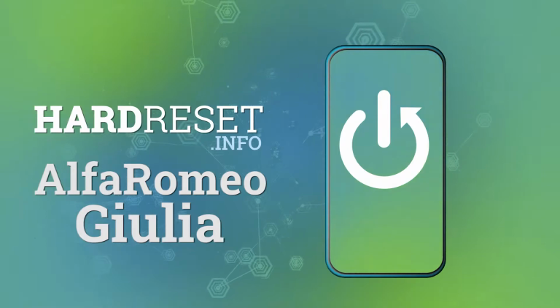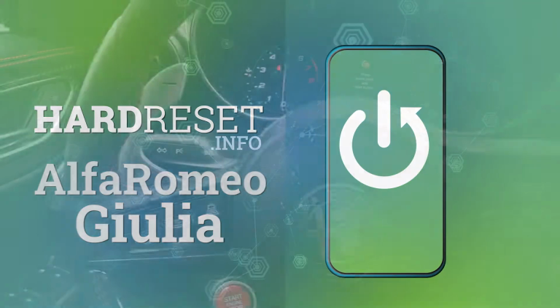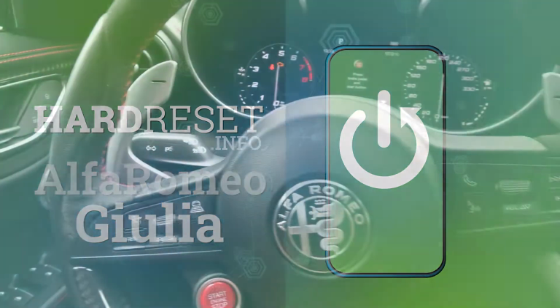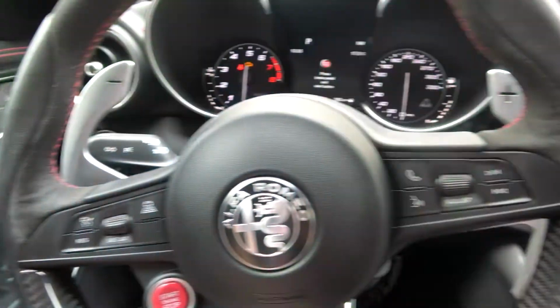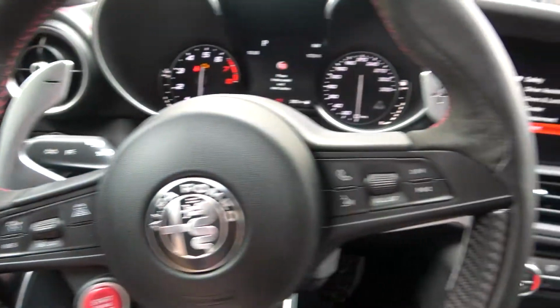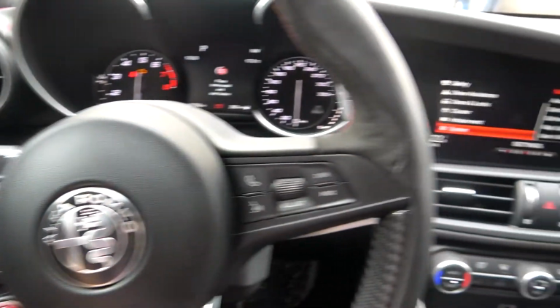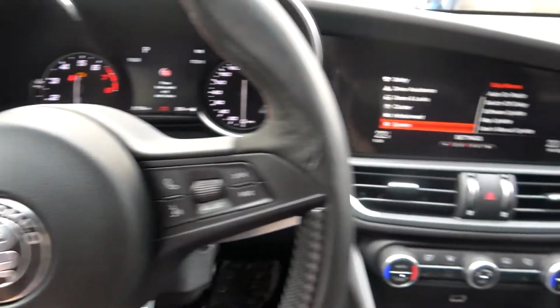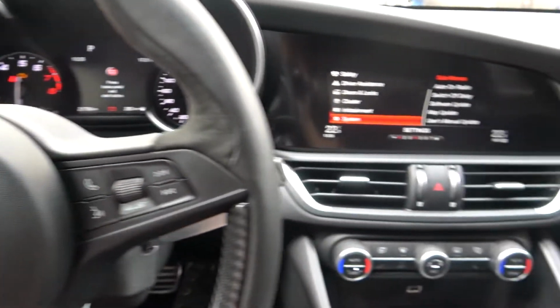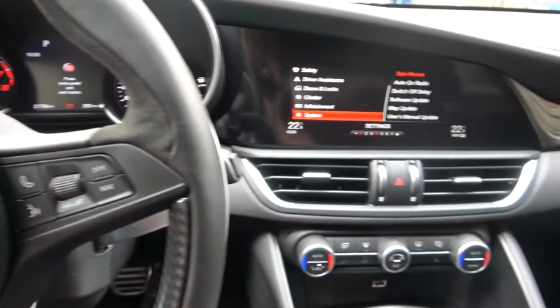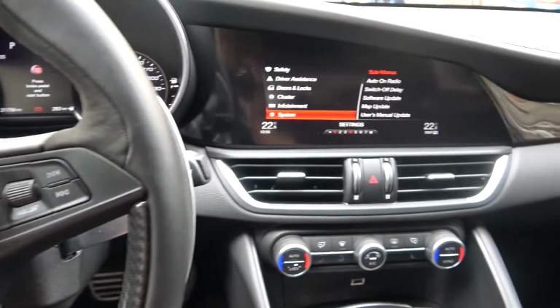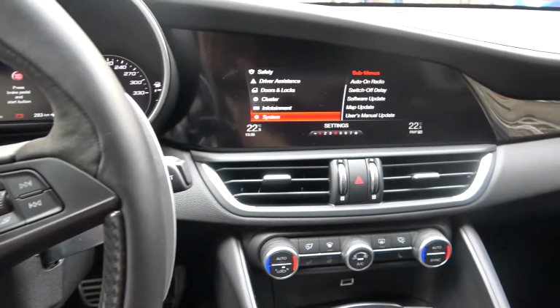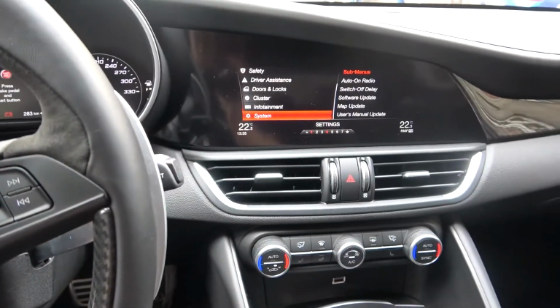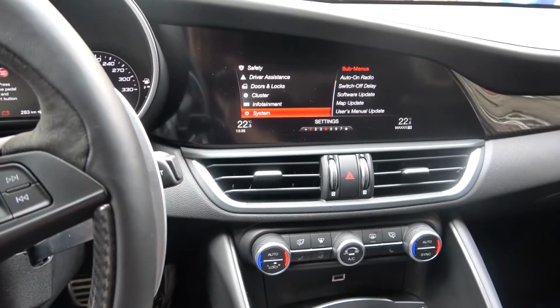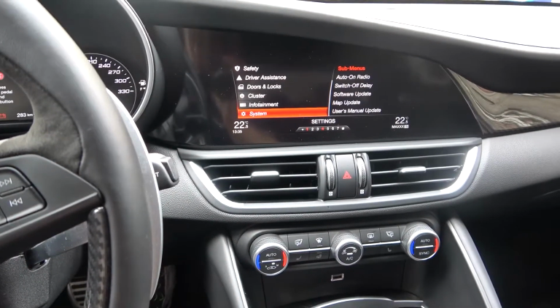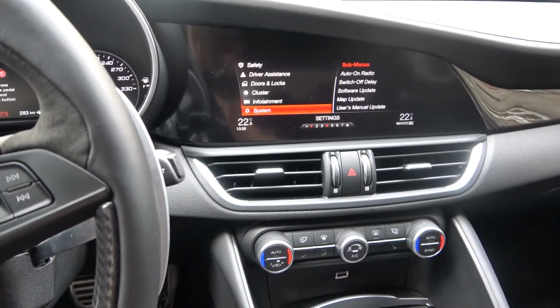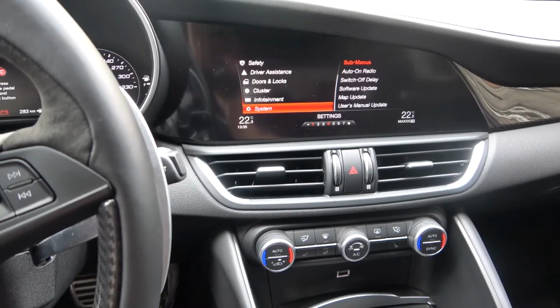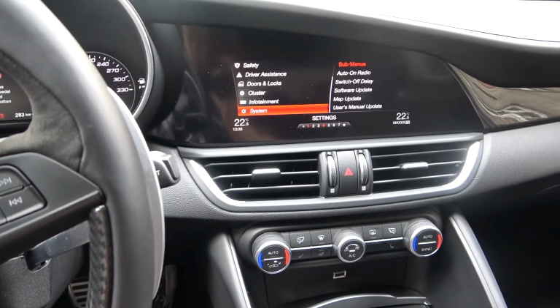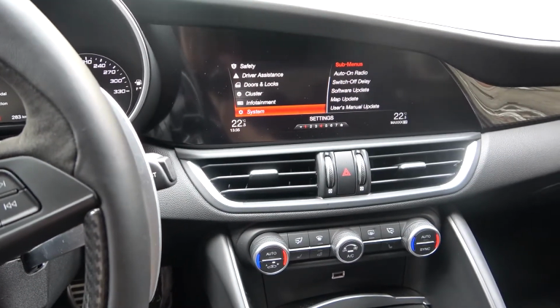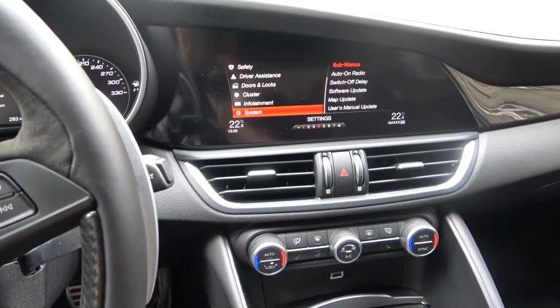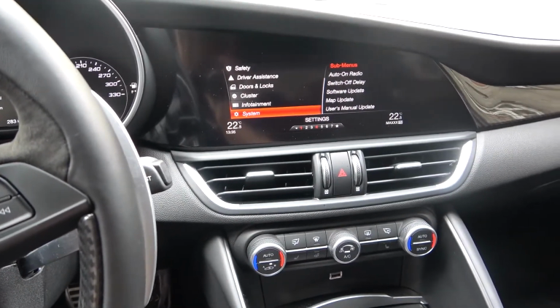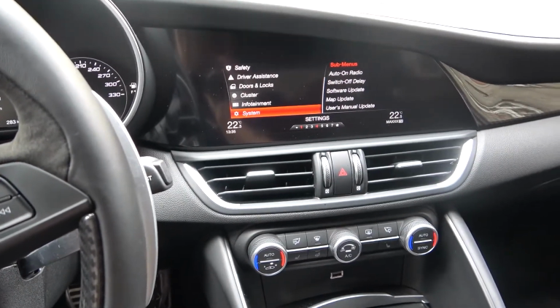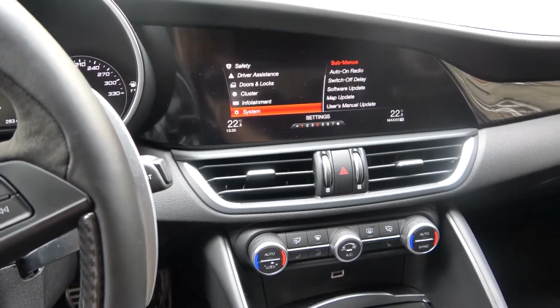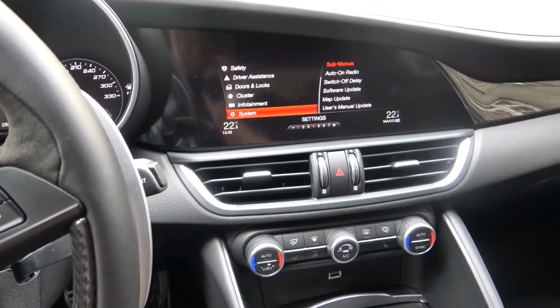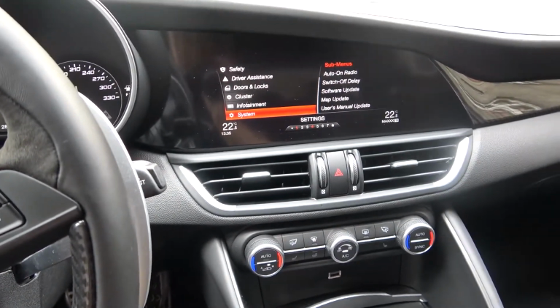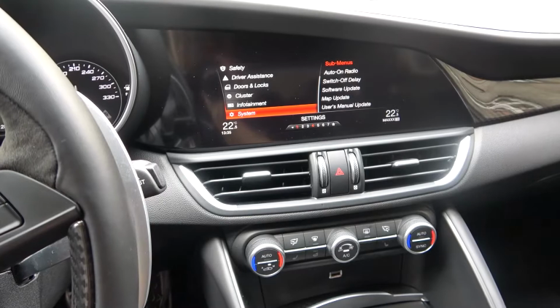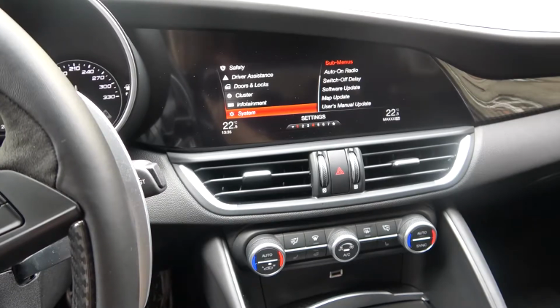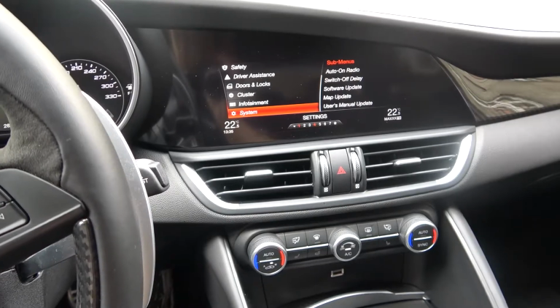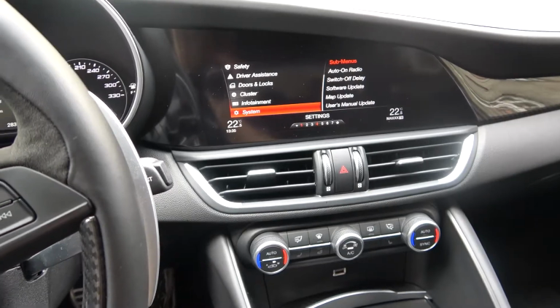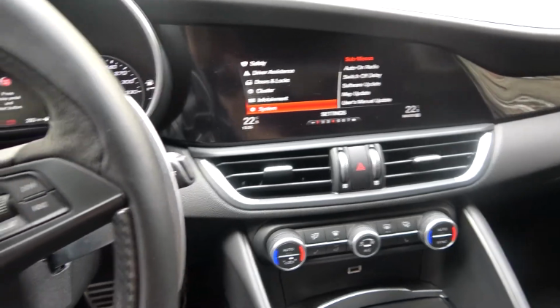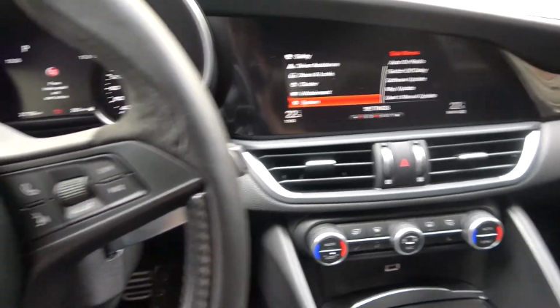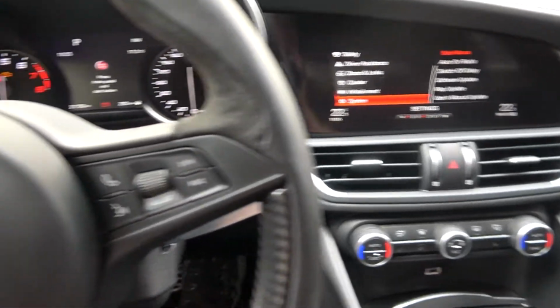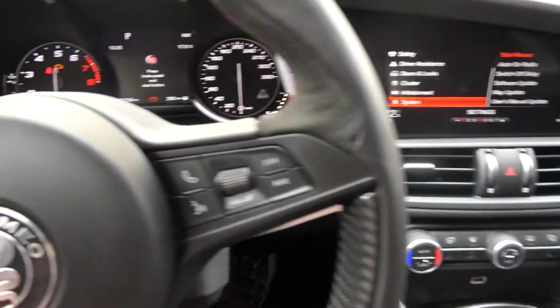Welcome. Today I am in an Alfa Romeo Giulia, and I will show you how to turn on or turn off the back fog lights.